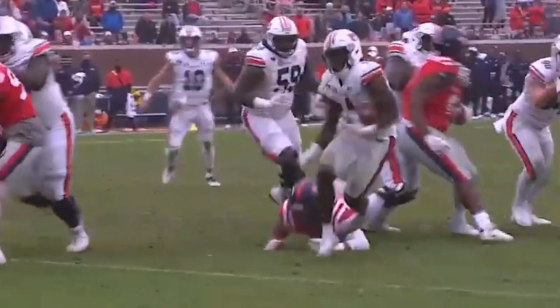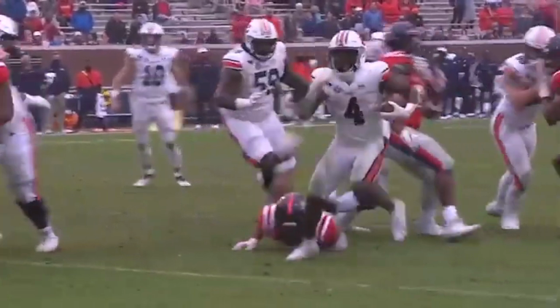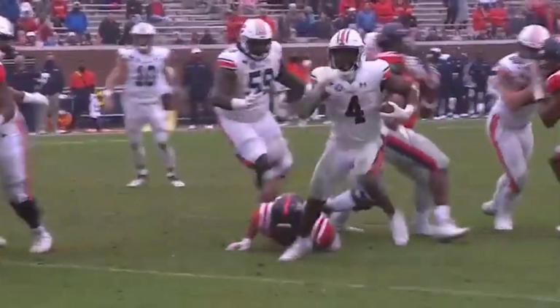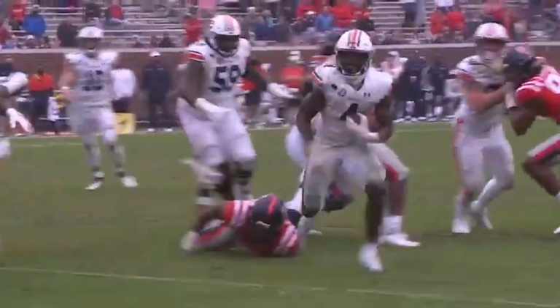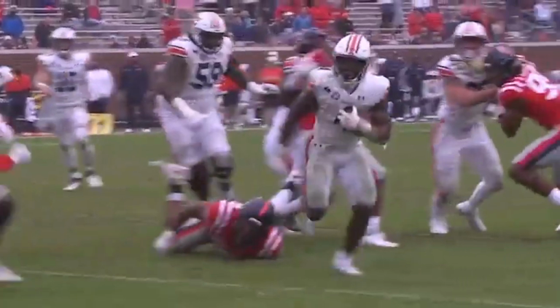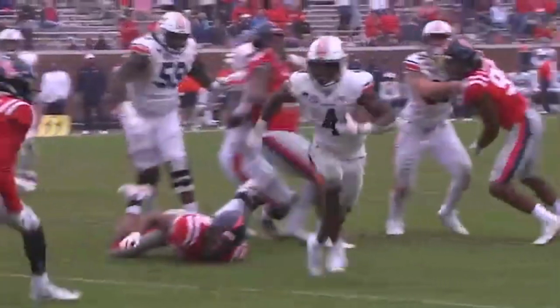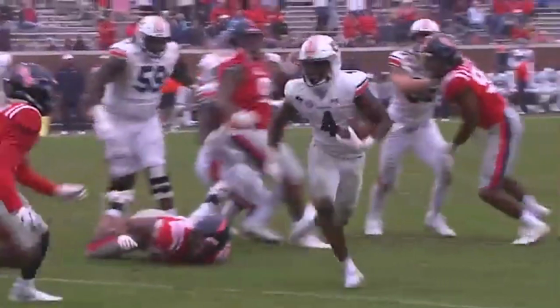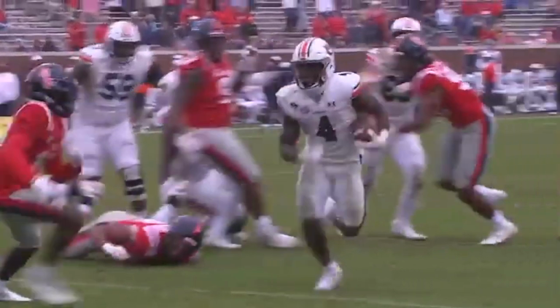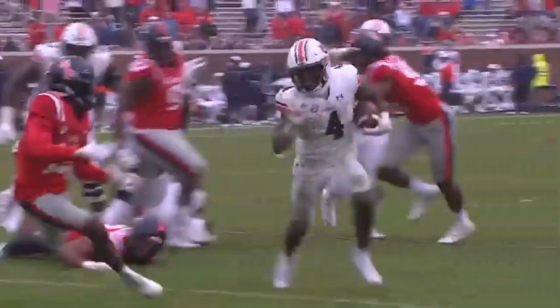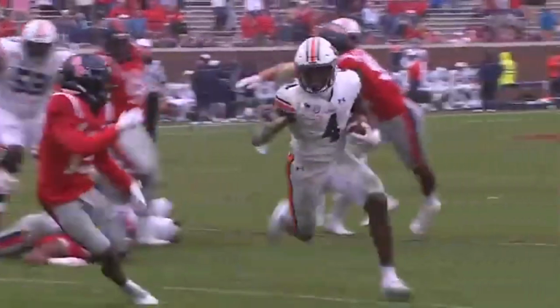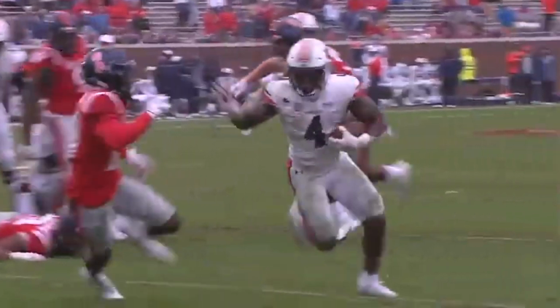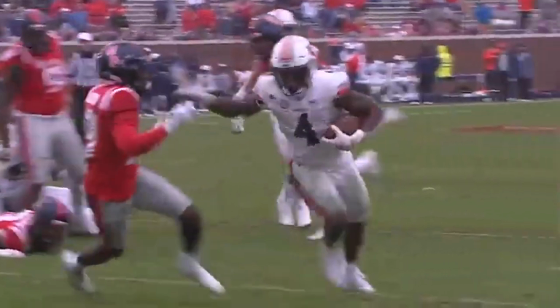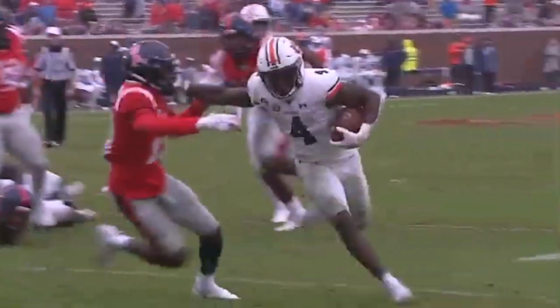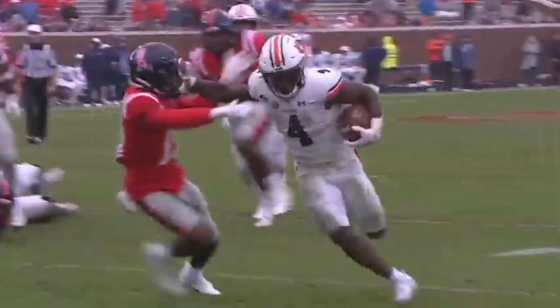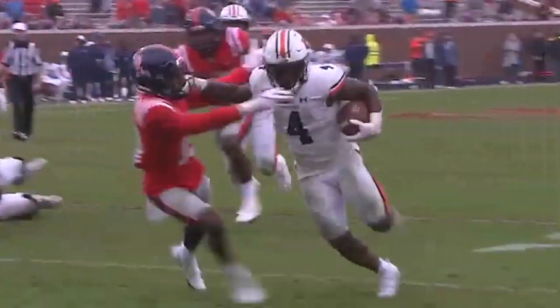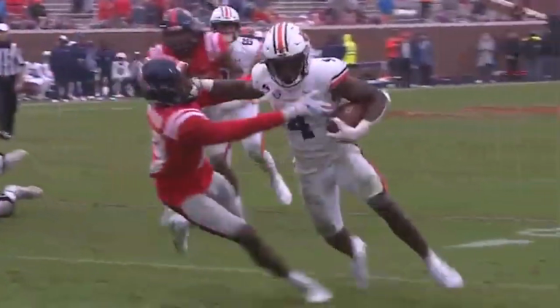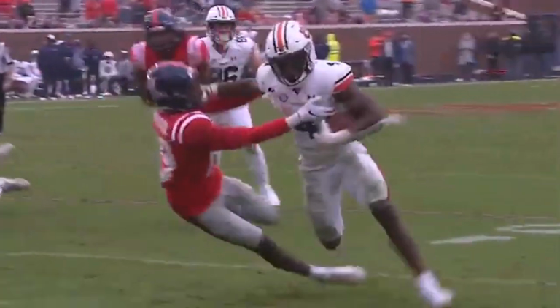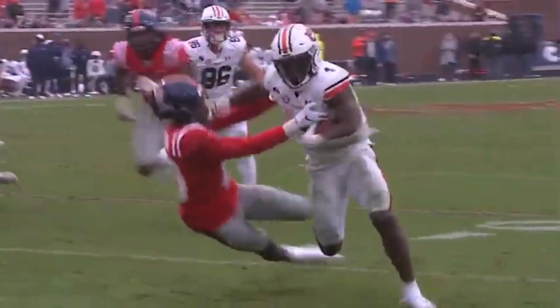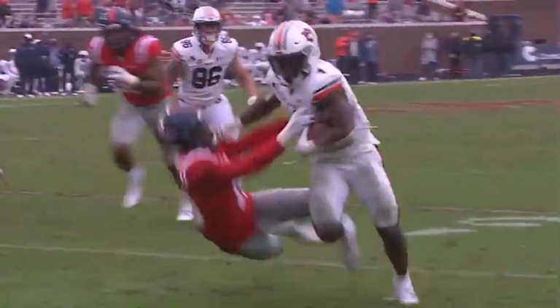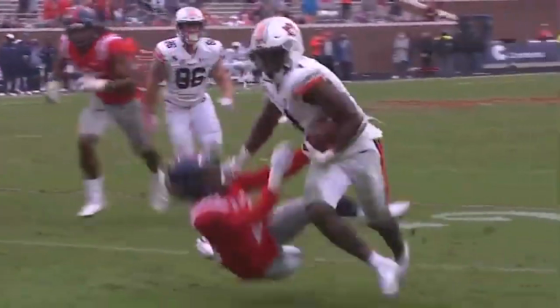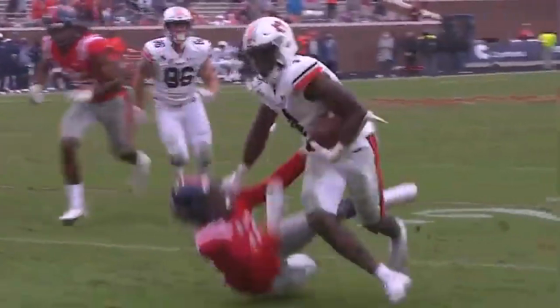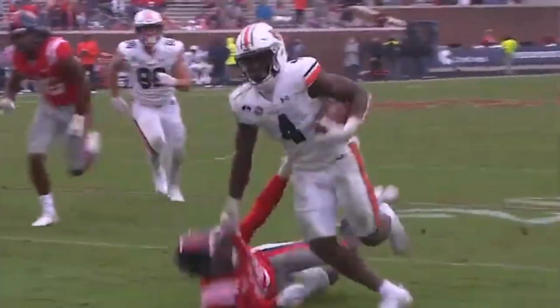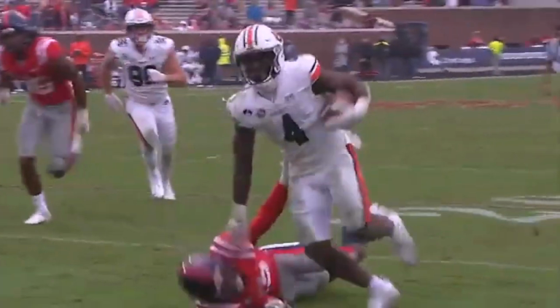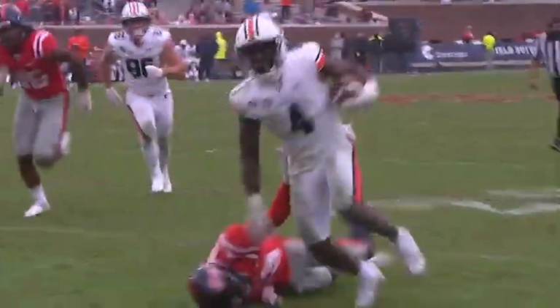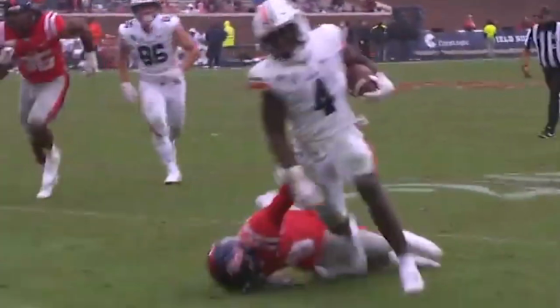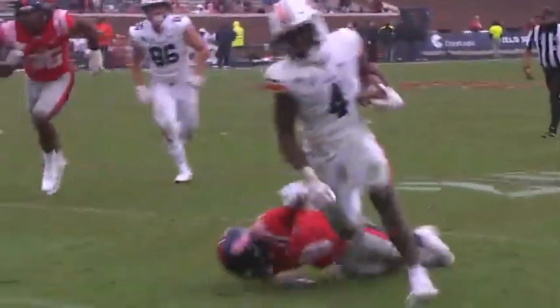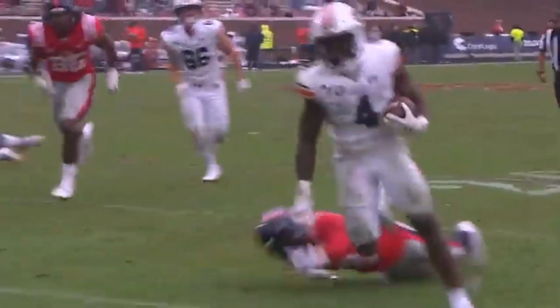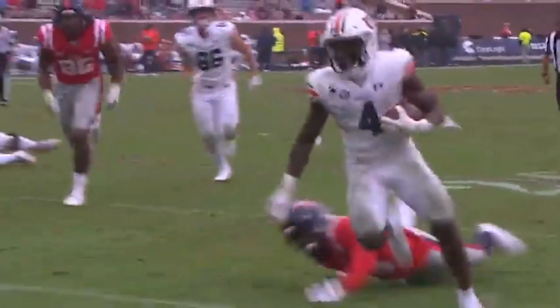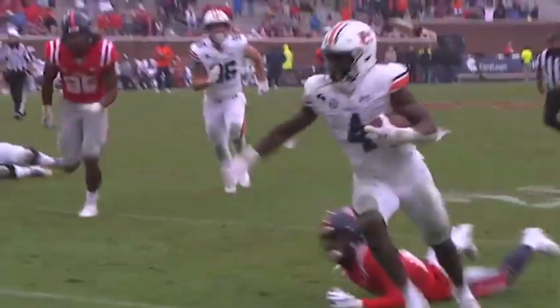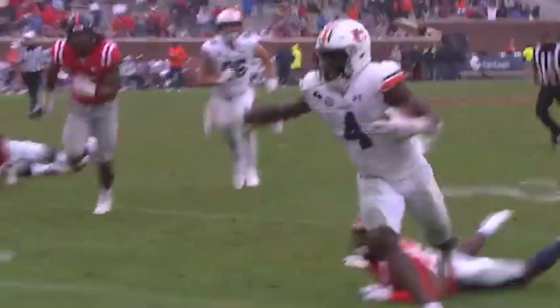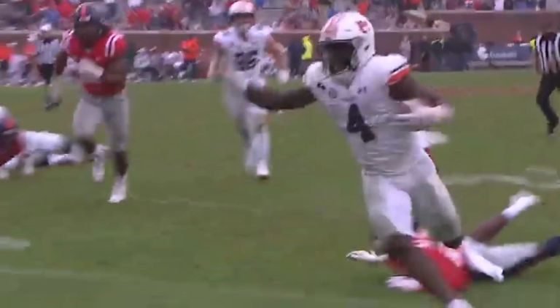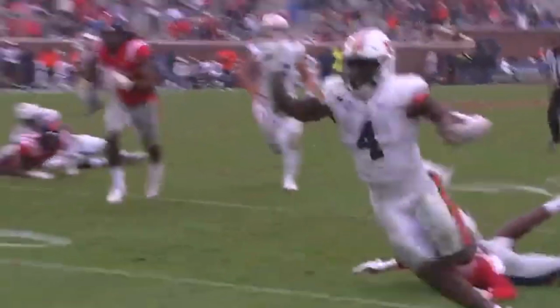Here, through the hole — watch the stiff arm. Boom. Puts him to the ground, showing those tools.